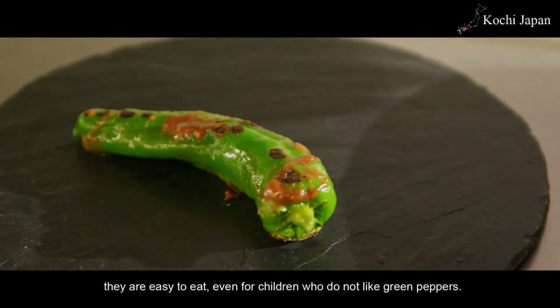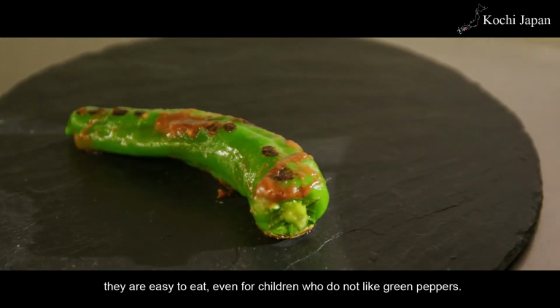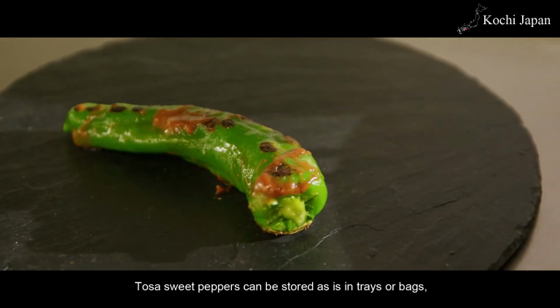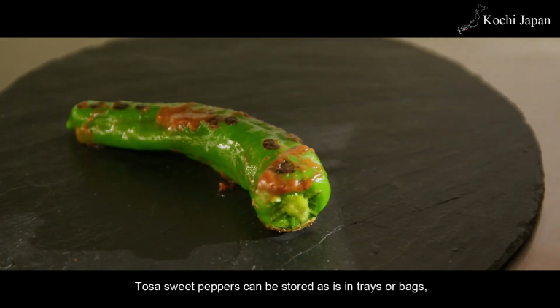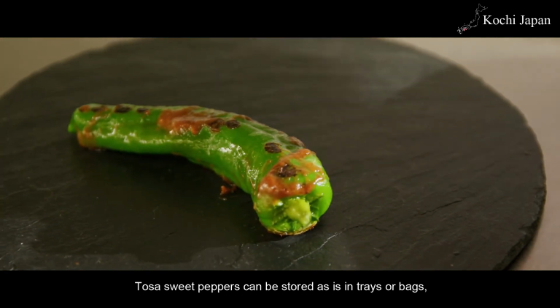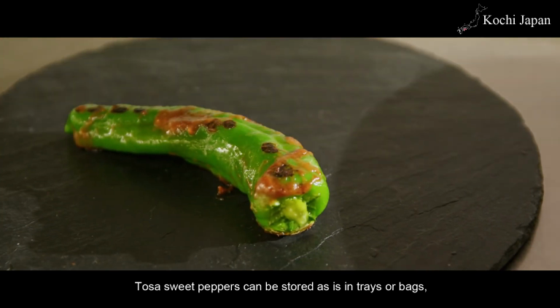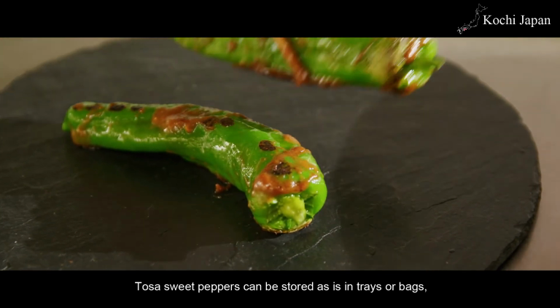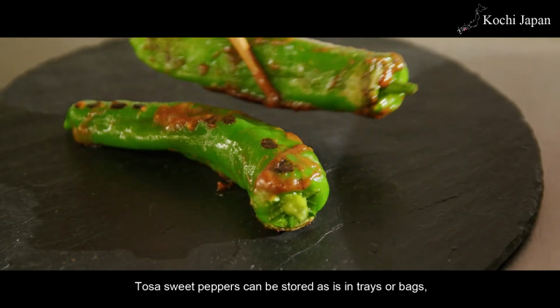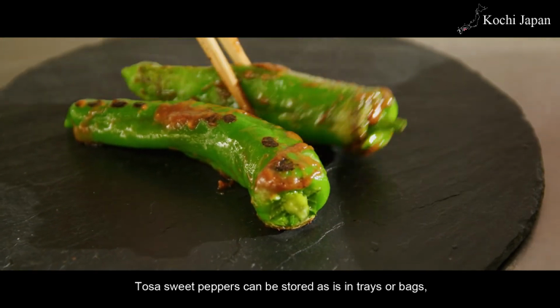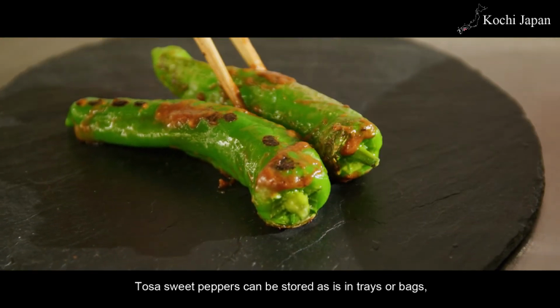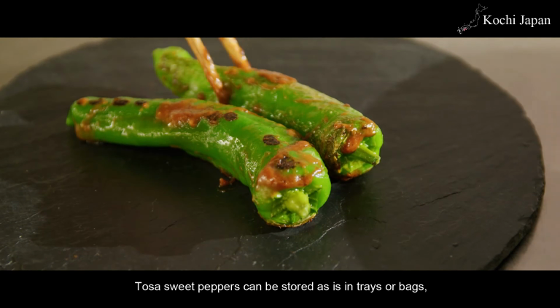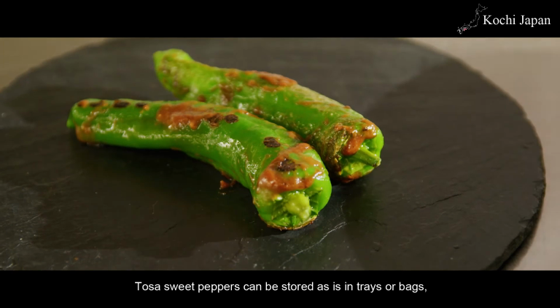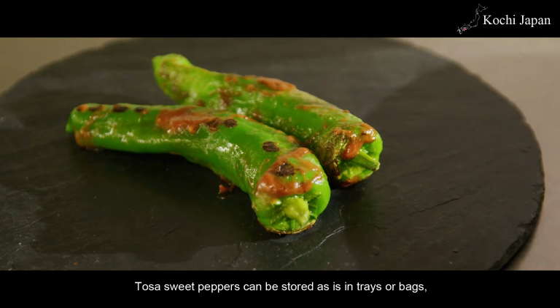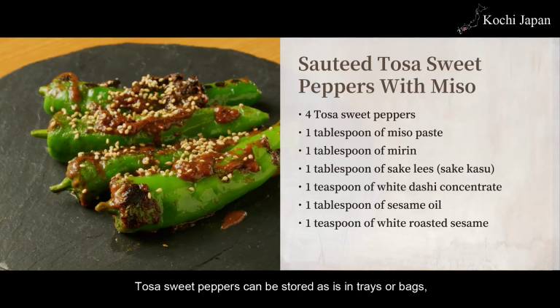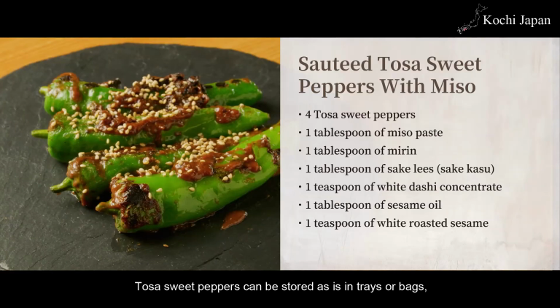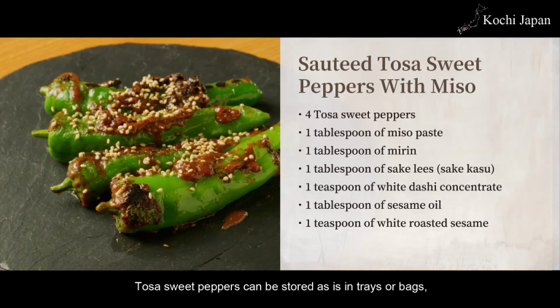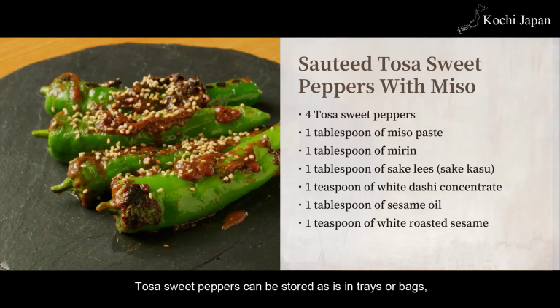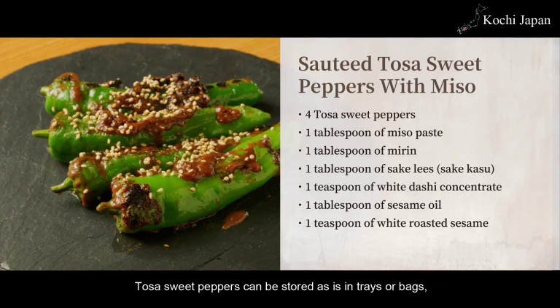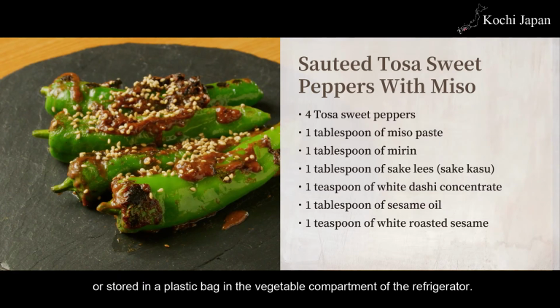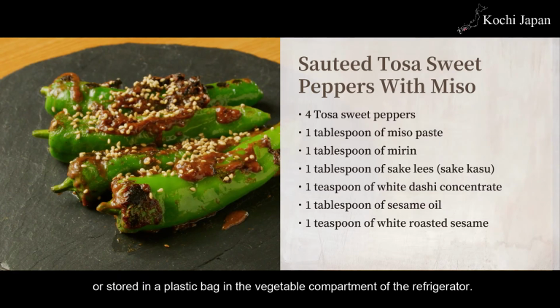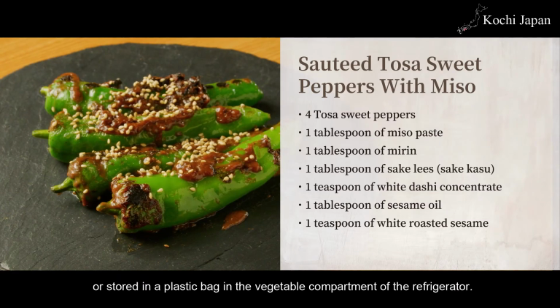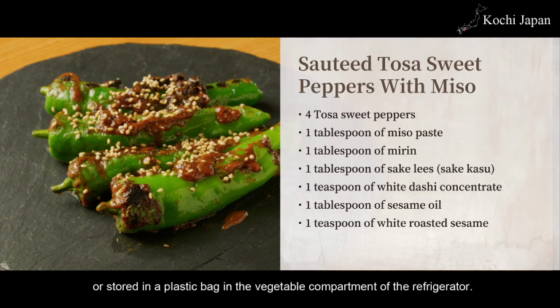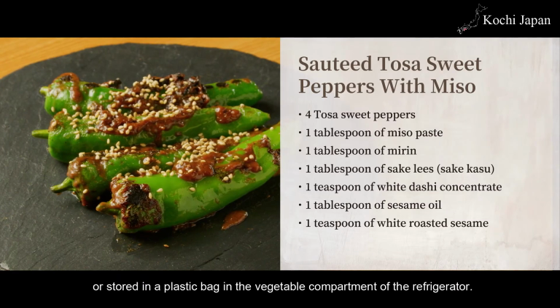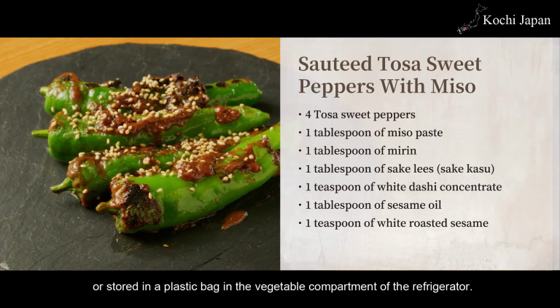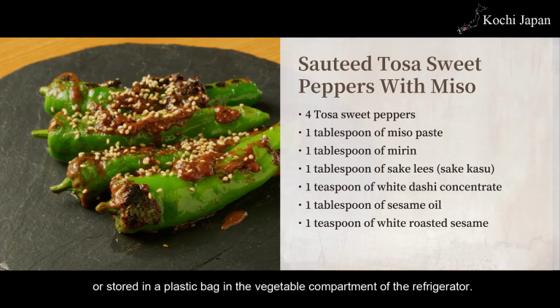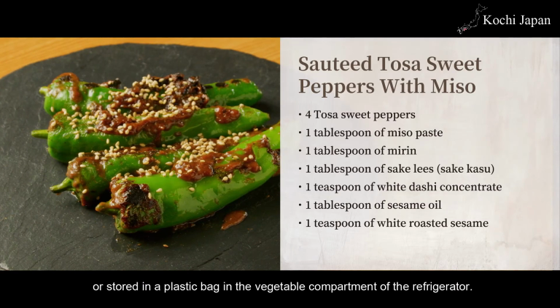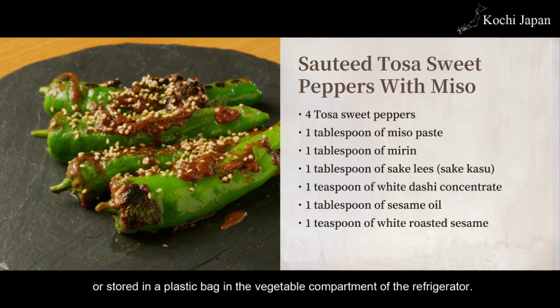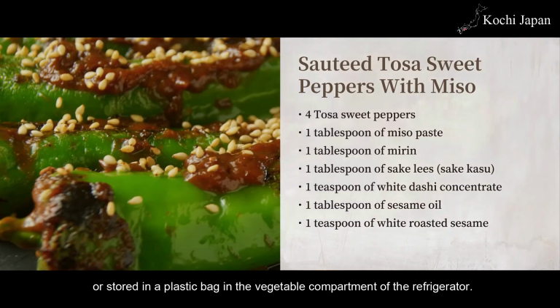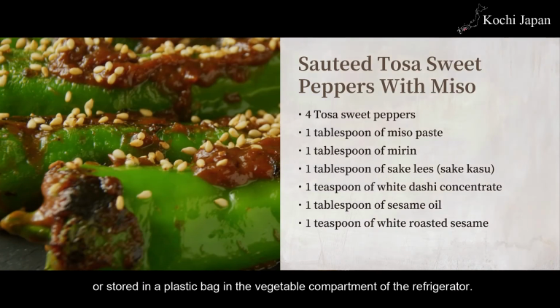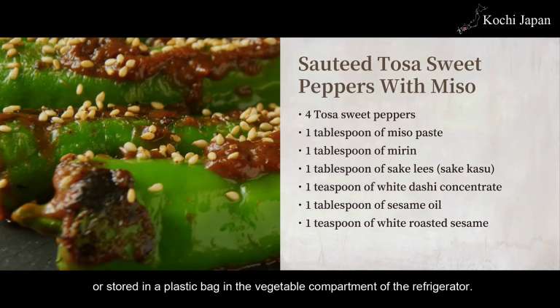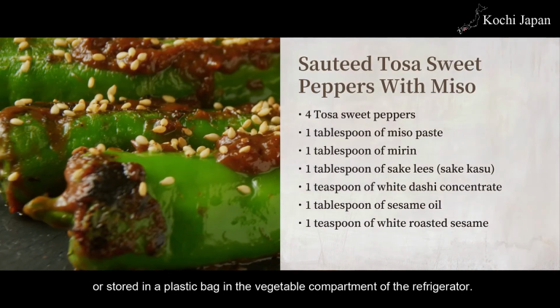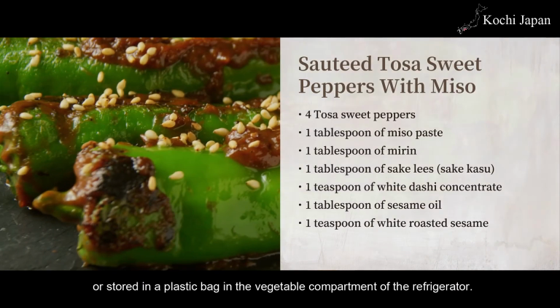Tosa sweet peppers can be stored as is in trays or bags, or stored in a plastic bag in the vegetable compartment of the refrigerator.